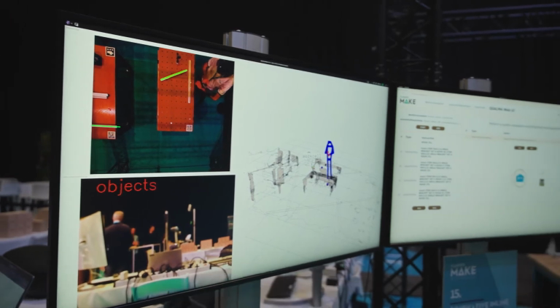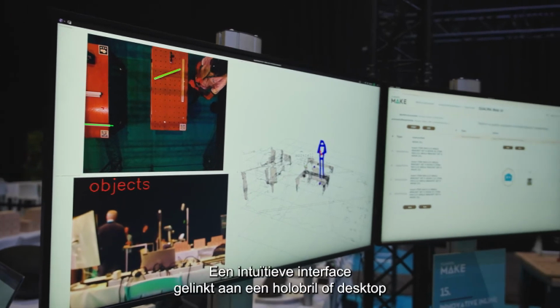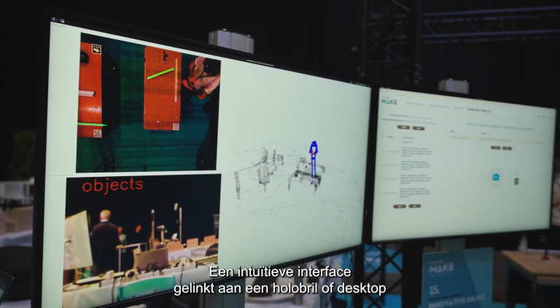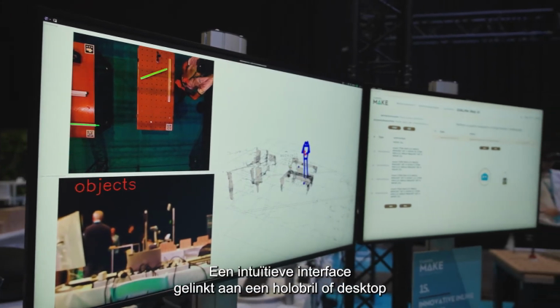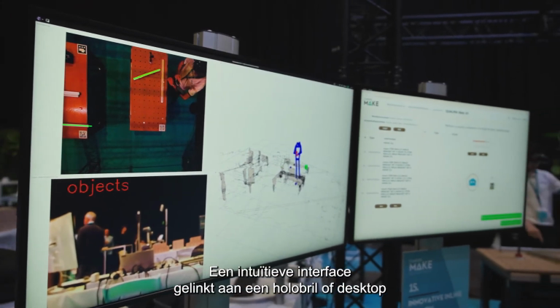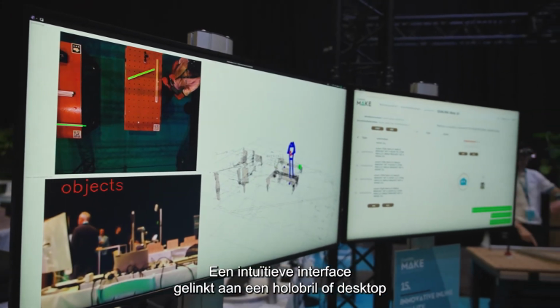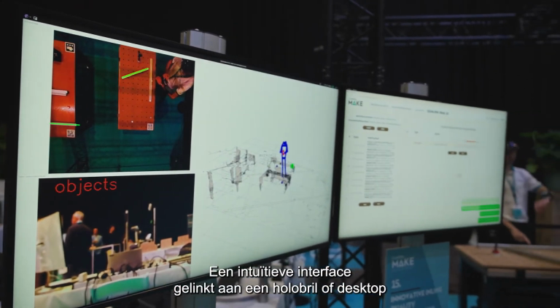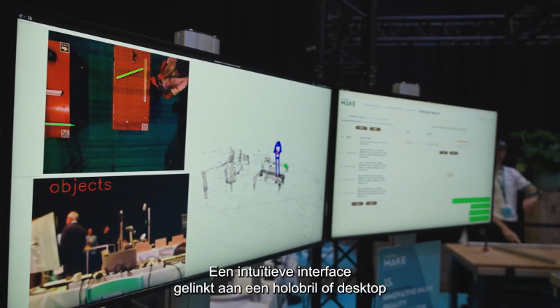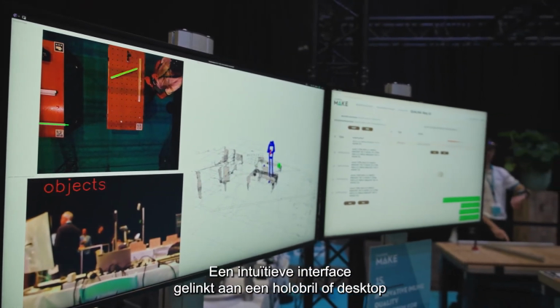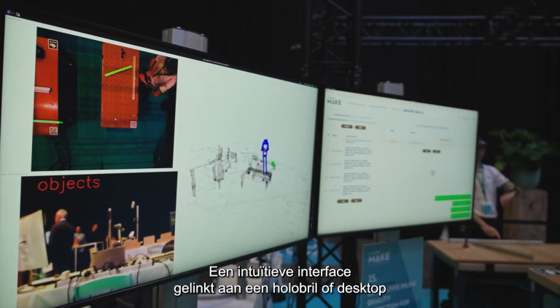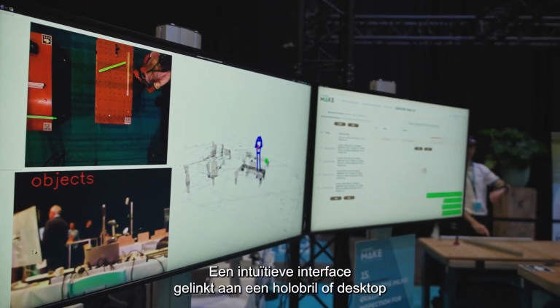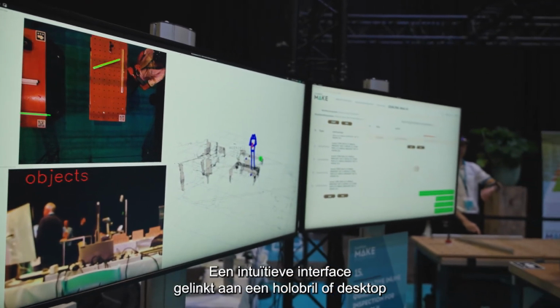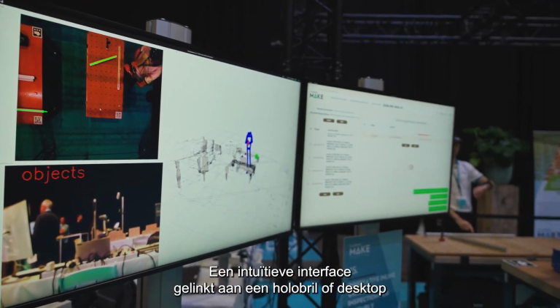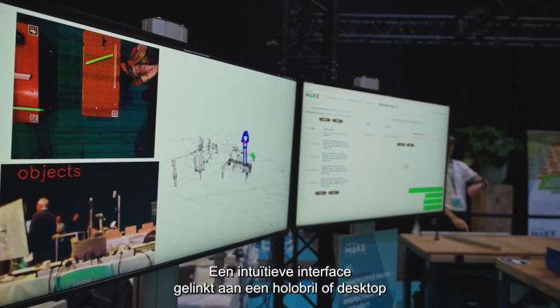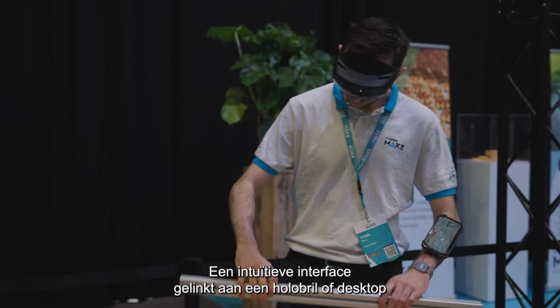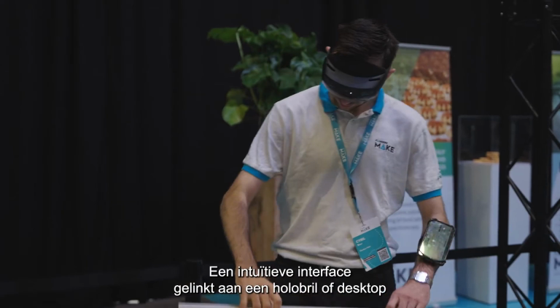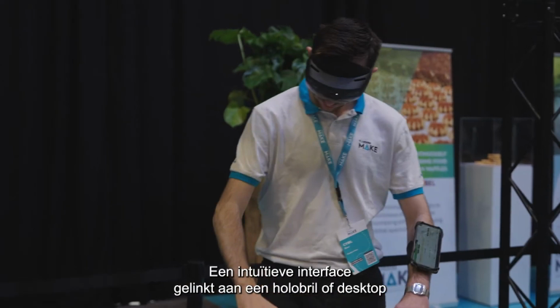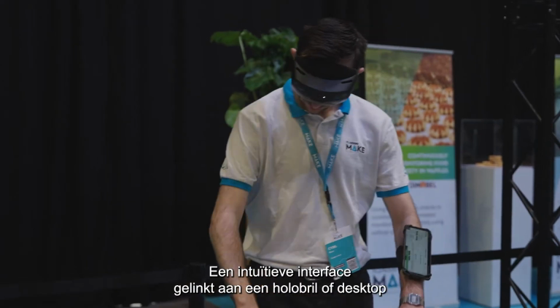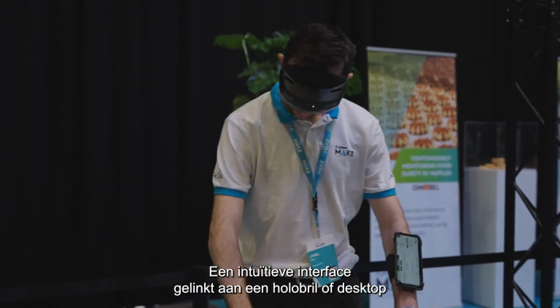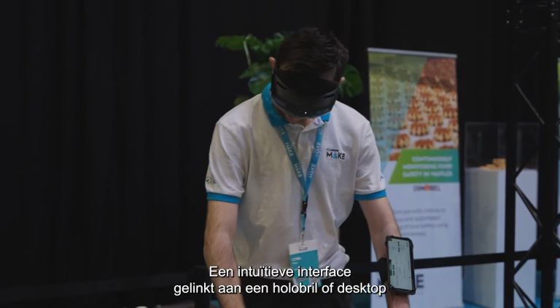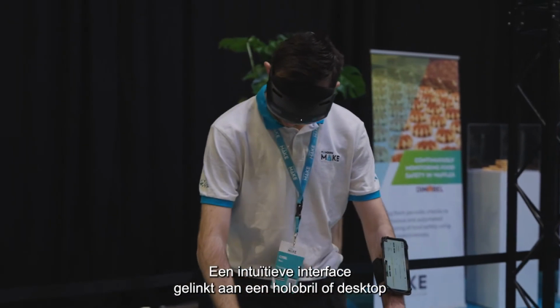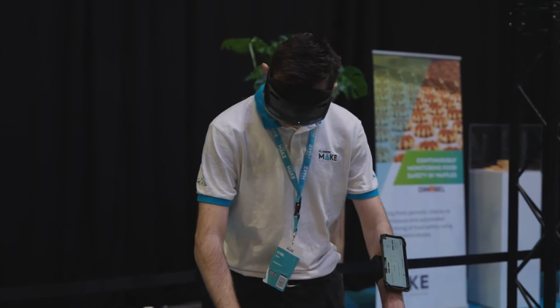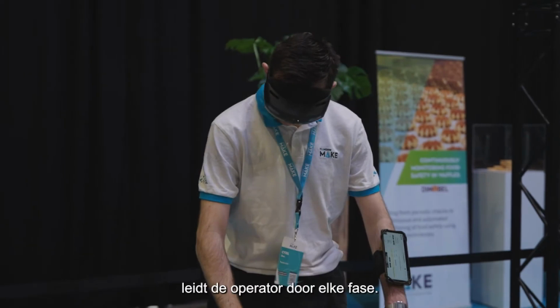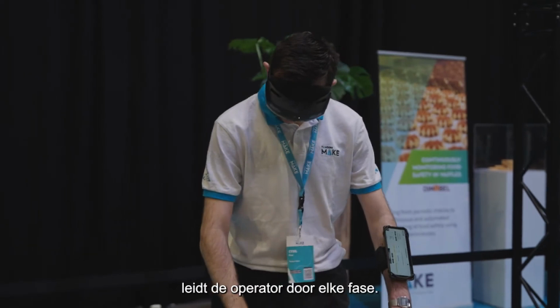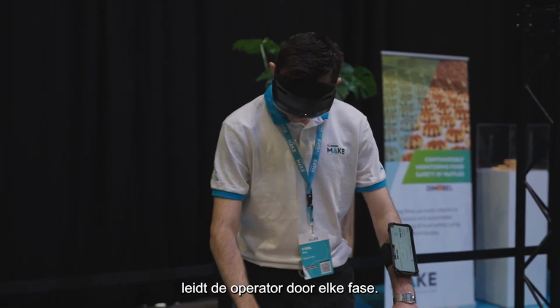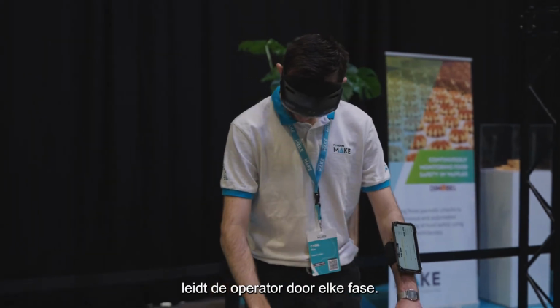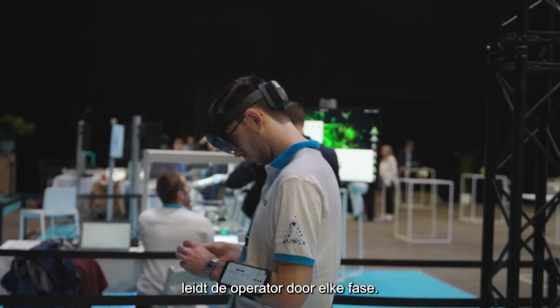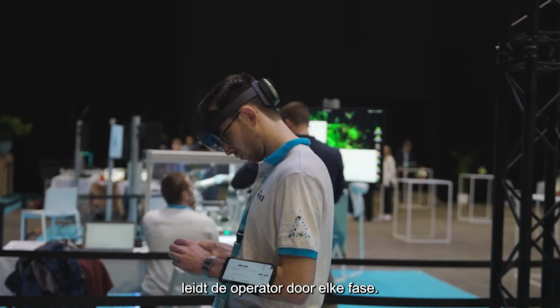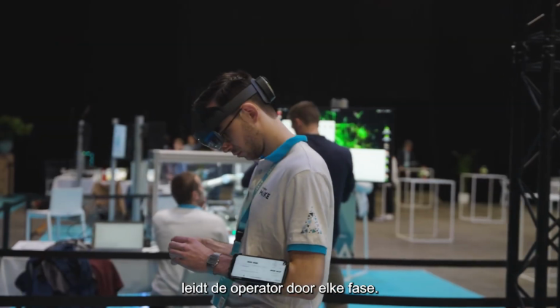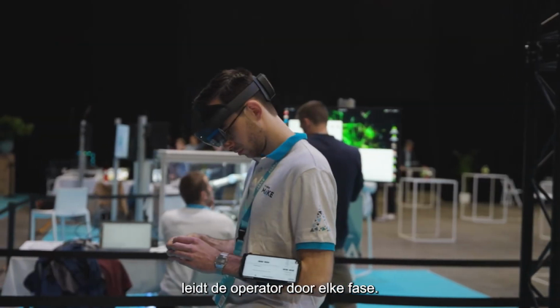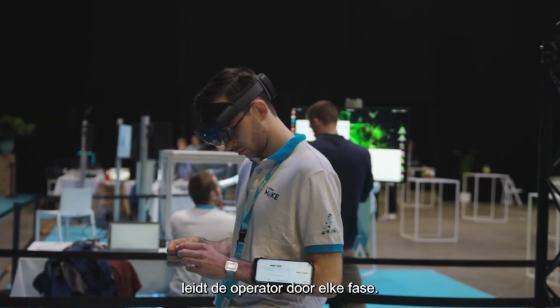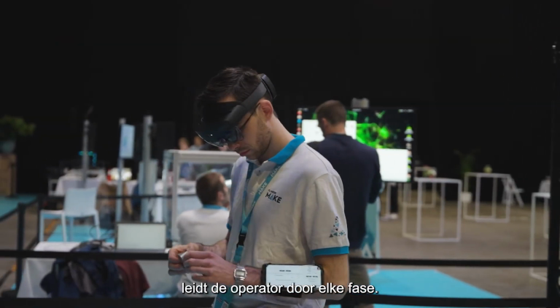An intuitive interface, accessible via HoloLens or desktop, guides operators through every step.